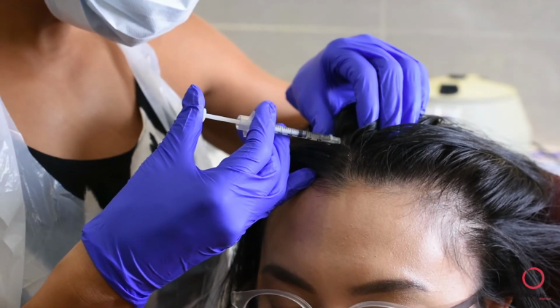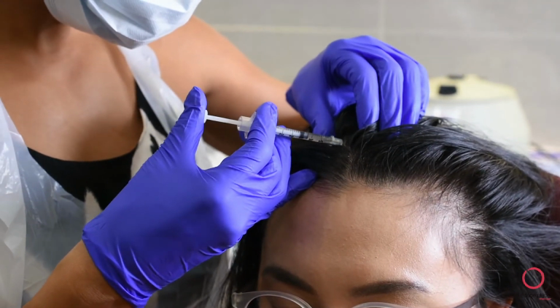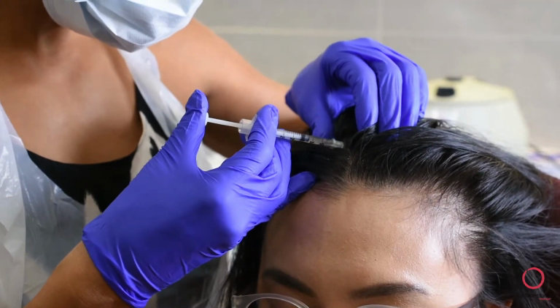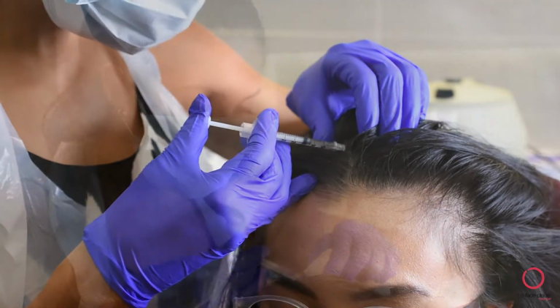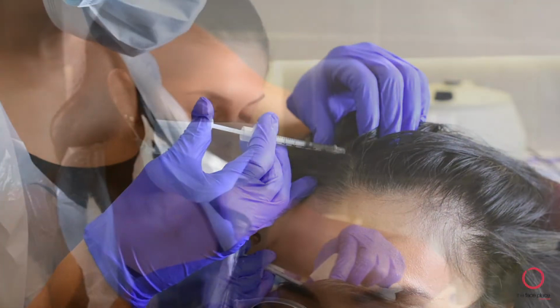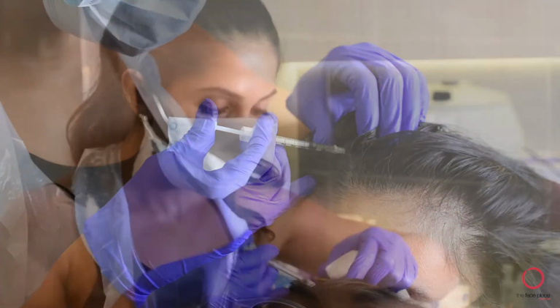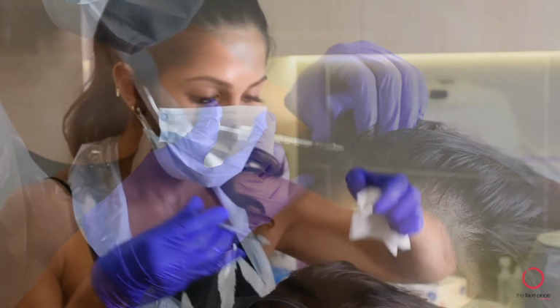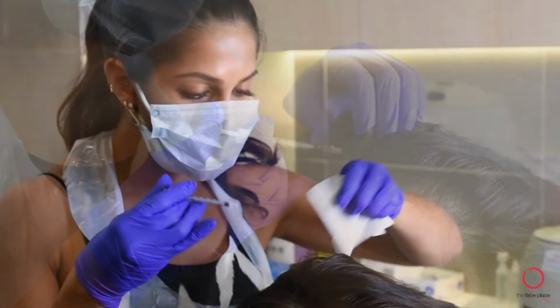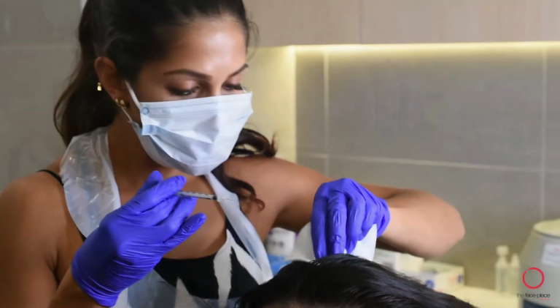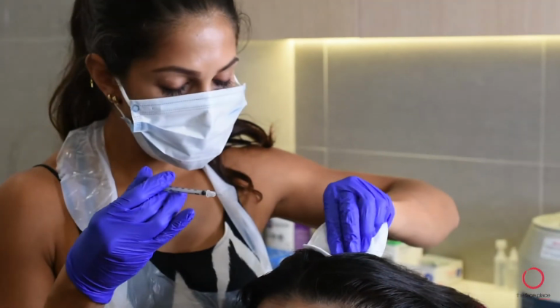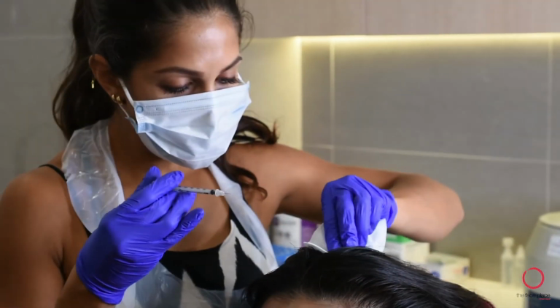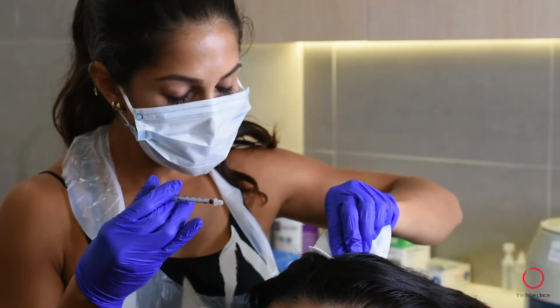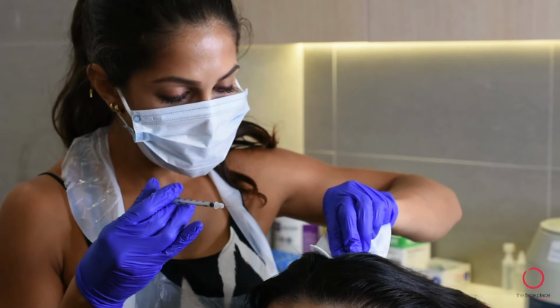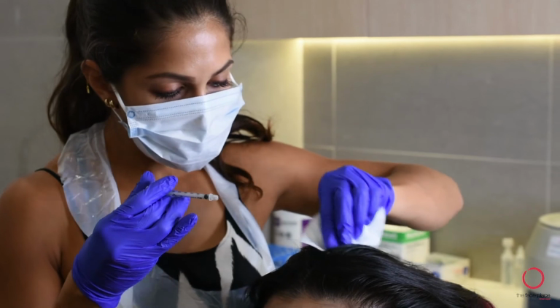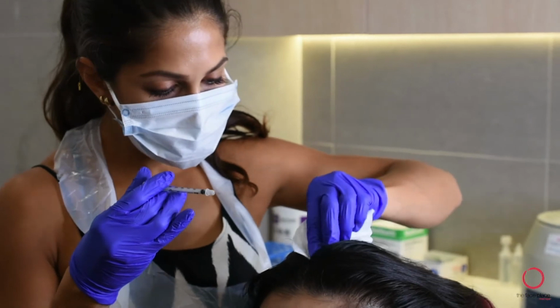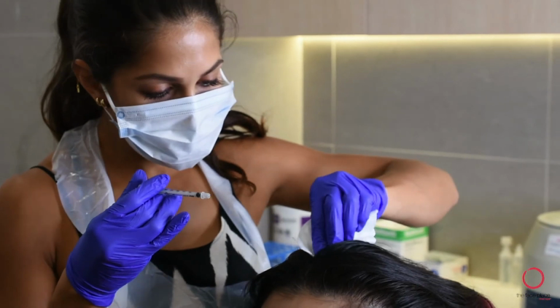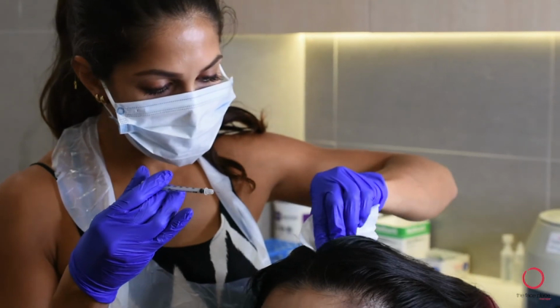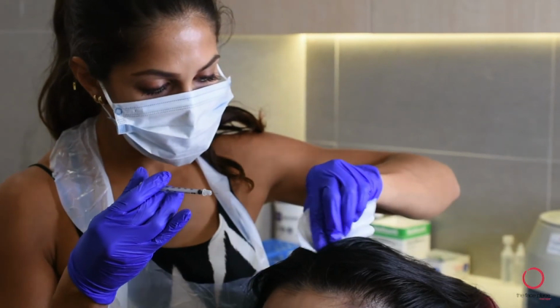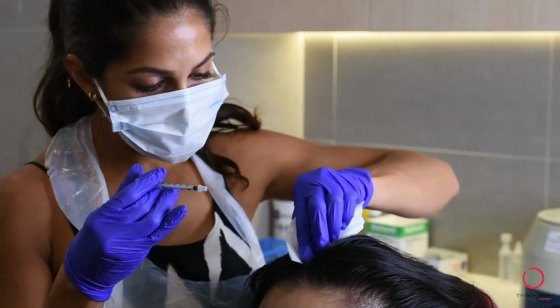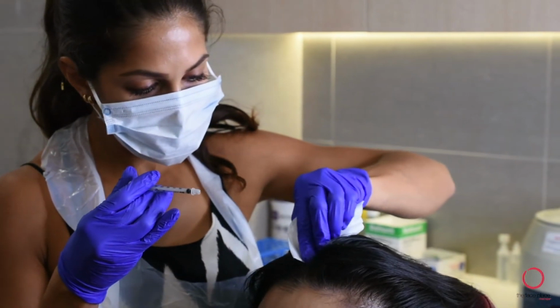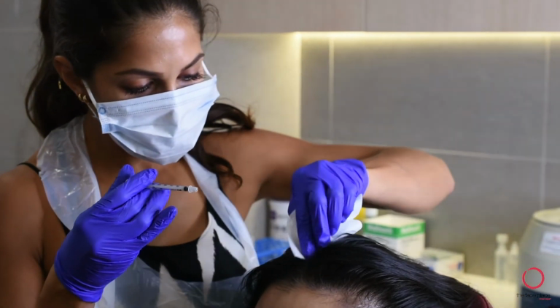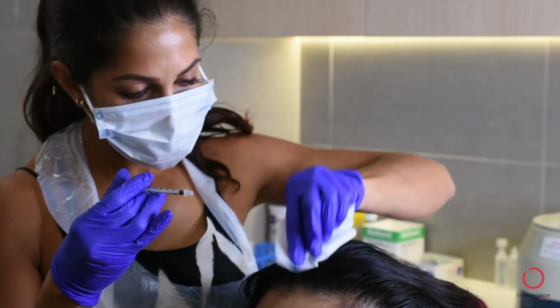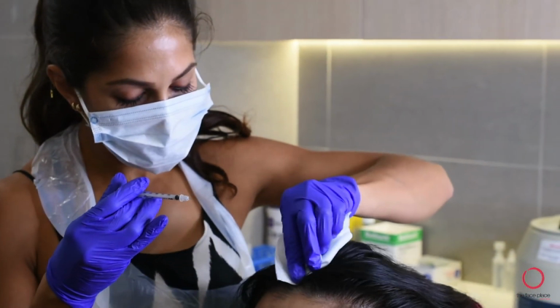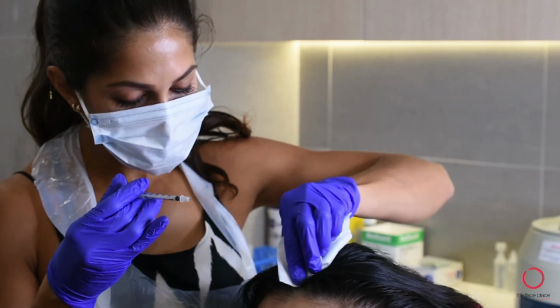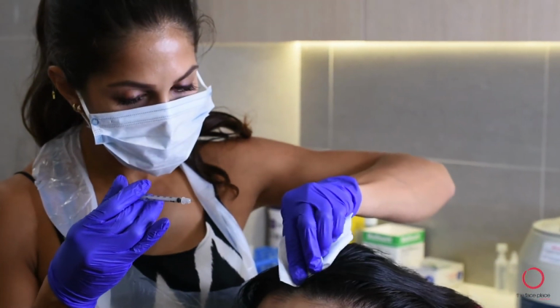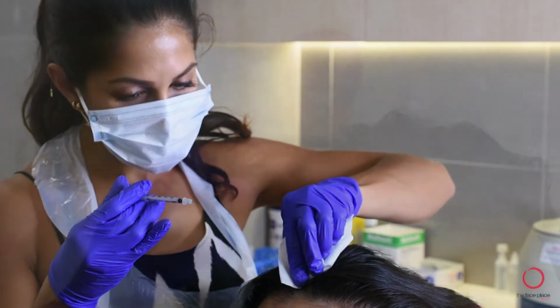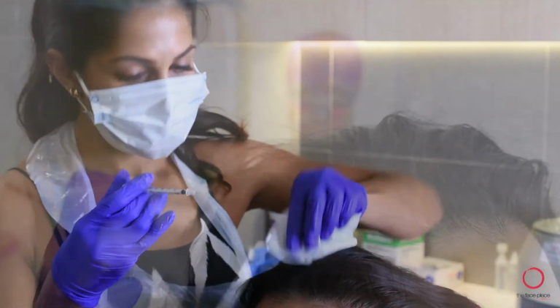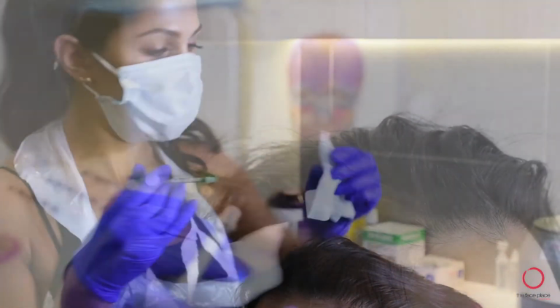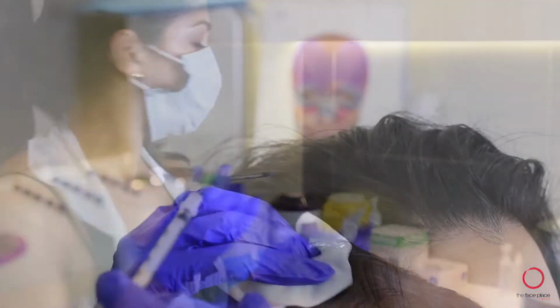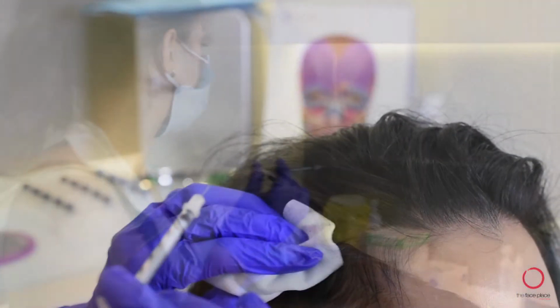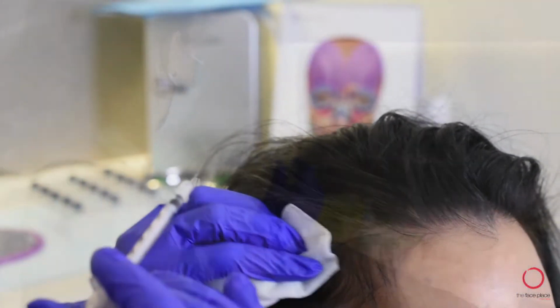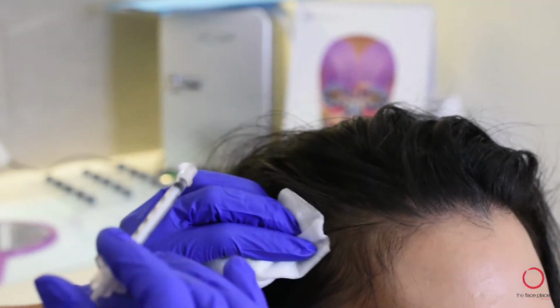Results do vary per individual, but on average, you can expect to see results at four to six months.